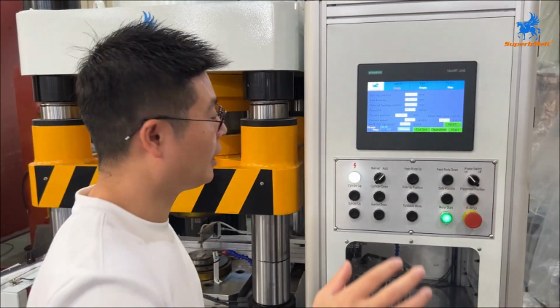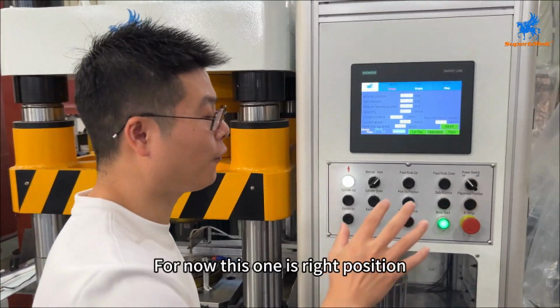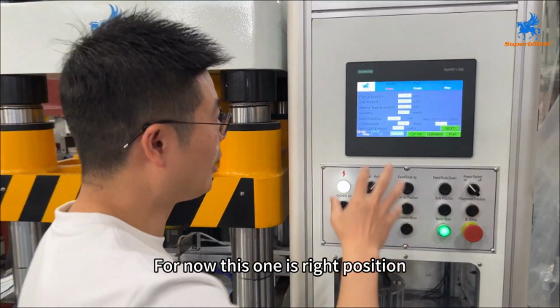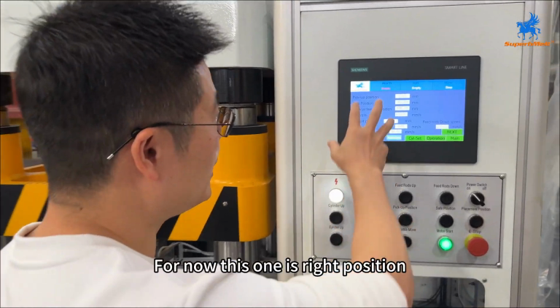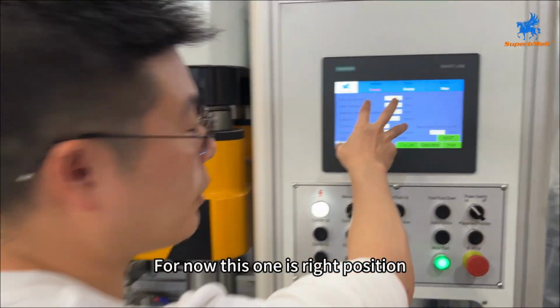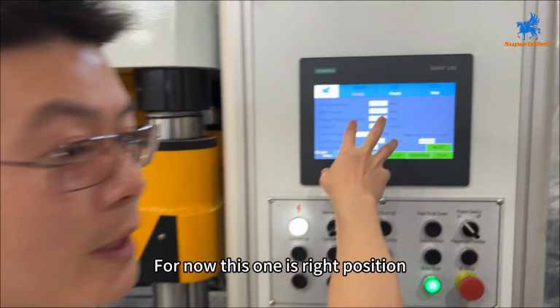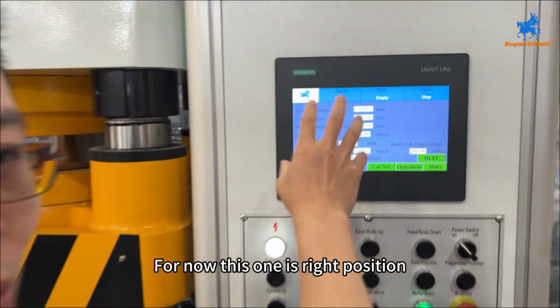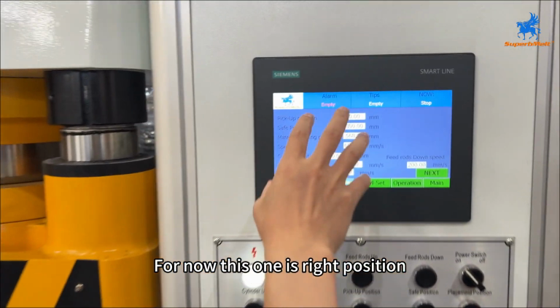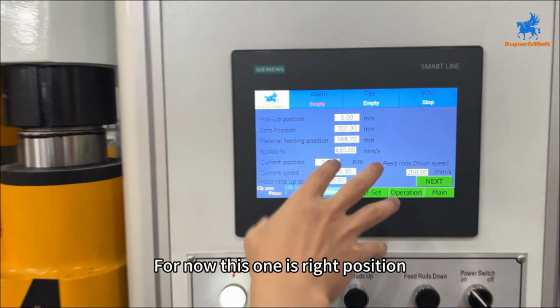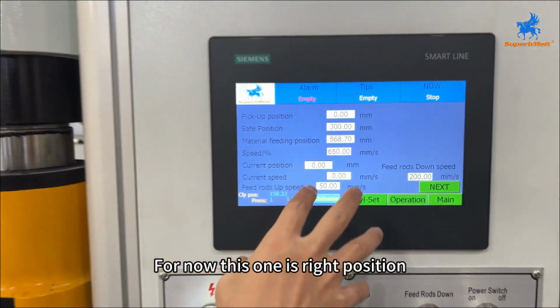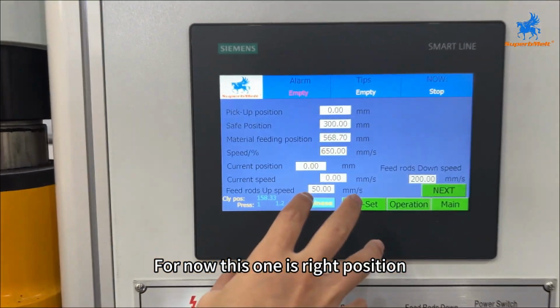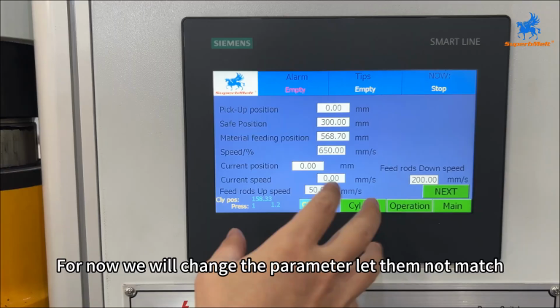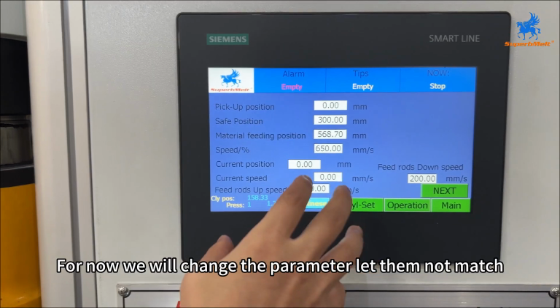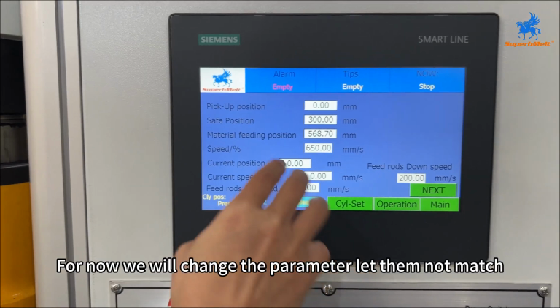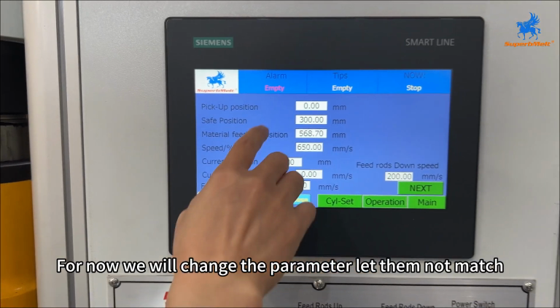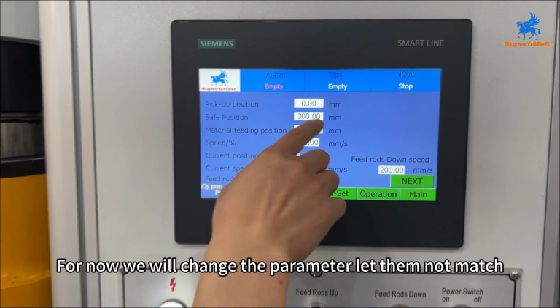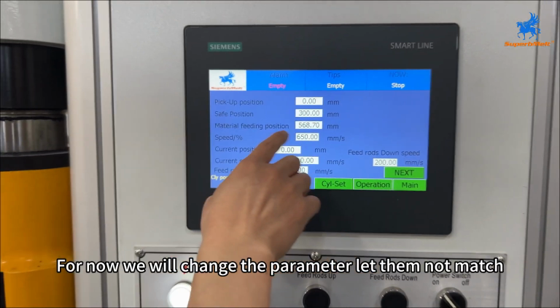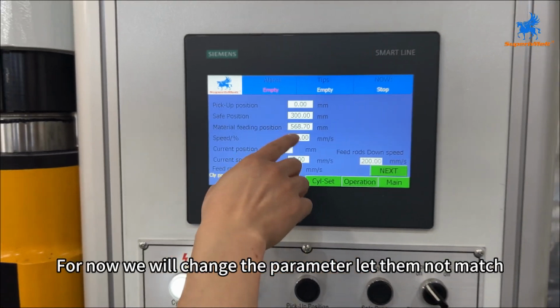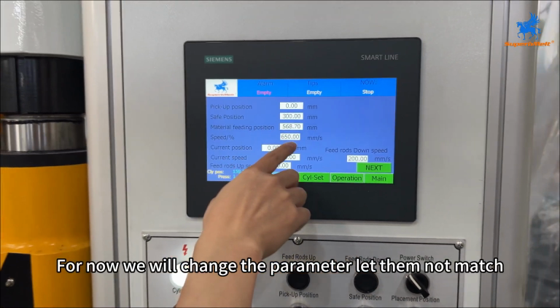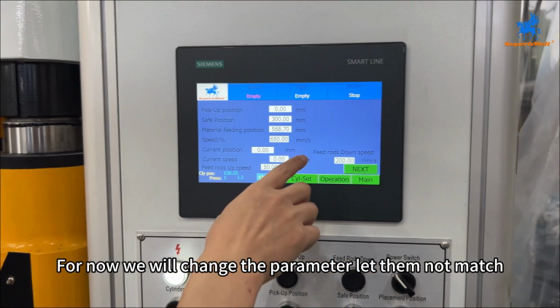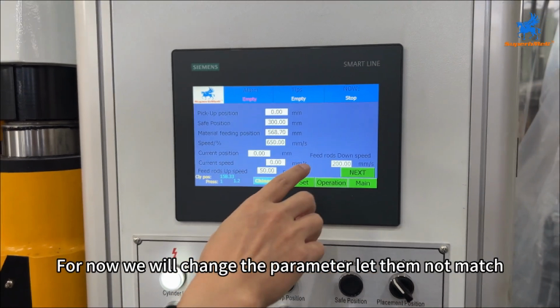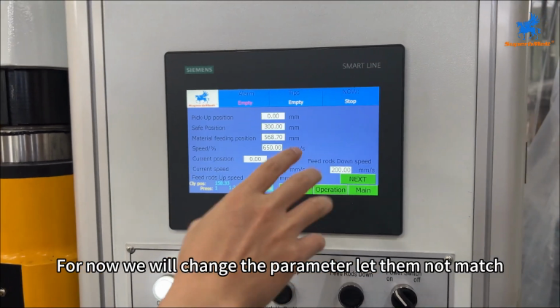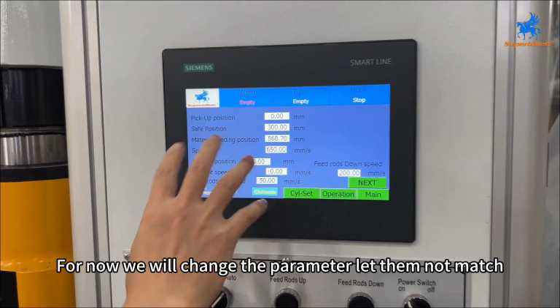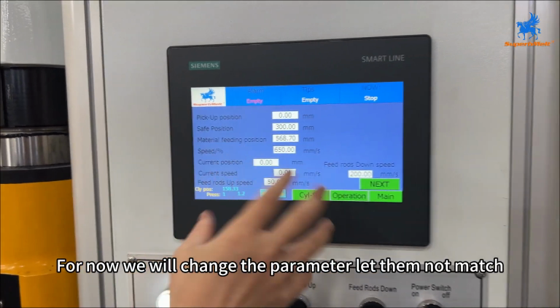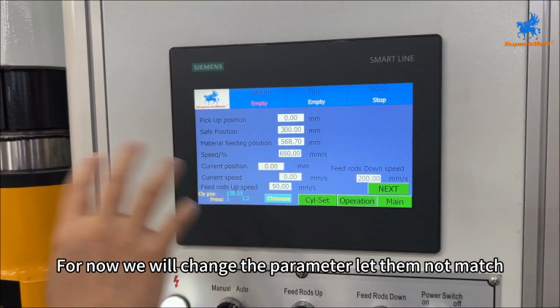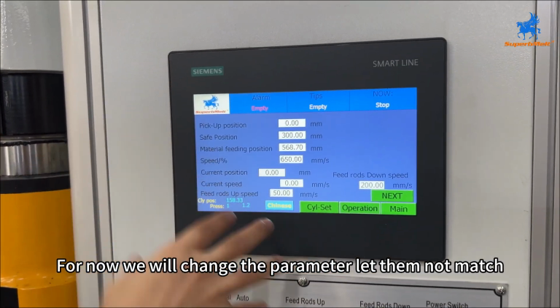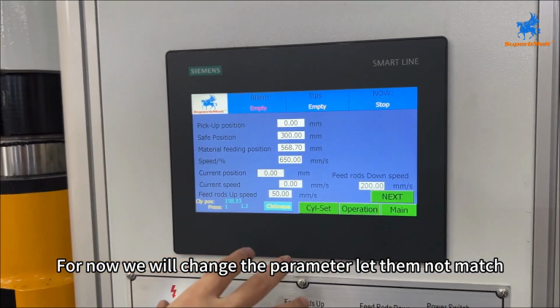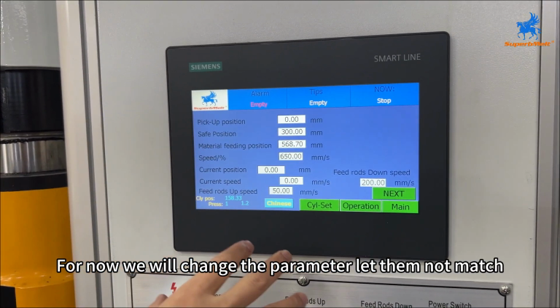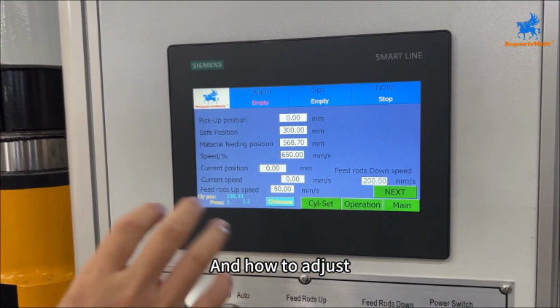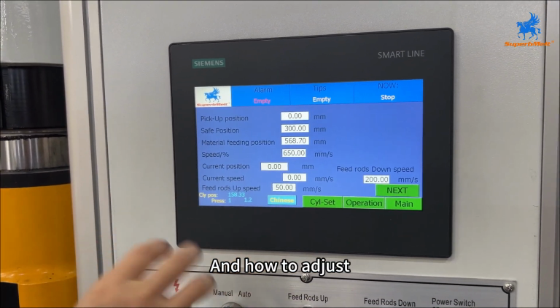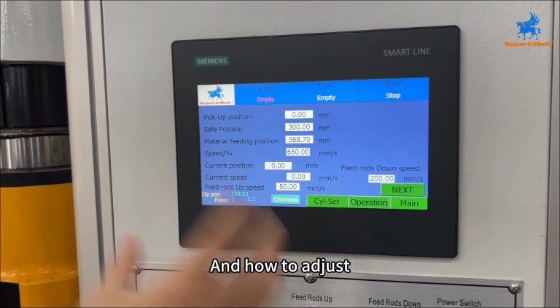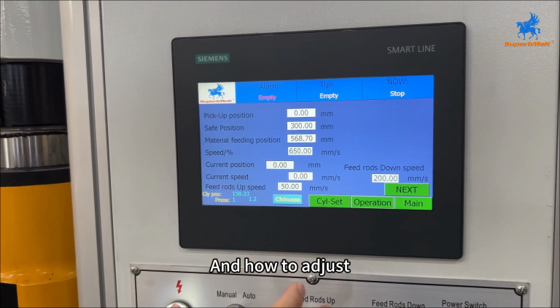This position is currently correct. Now we will change the parameter intentionally to make them not match, and show how to adjust it back.